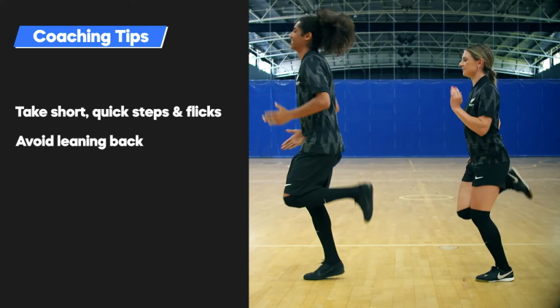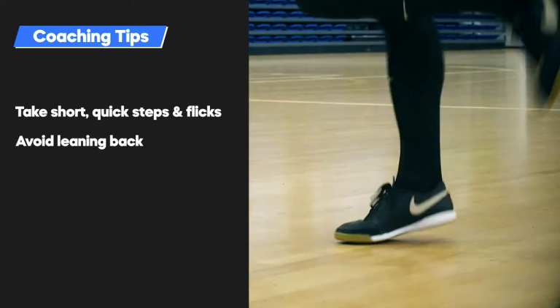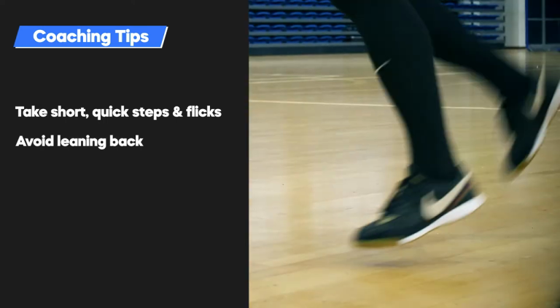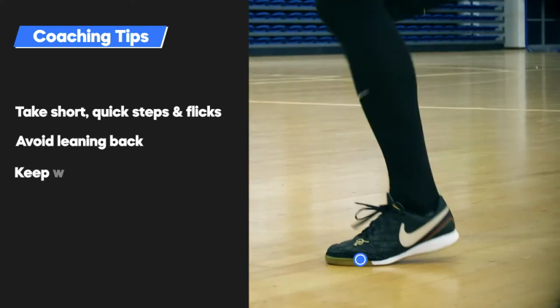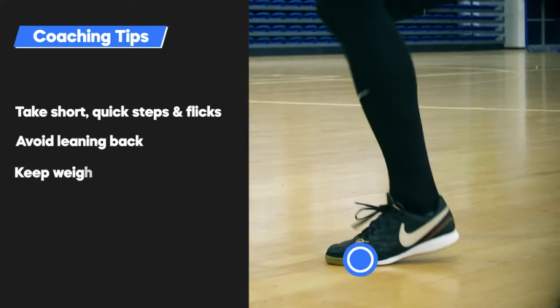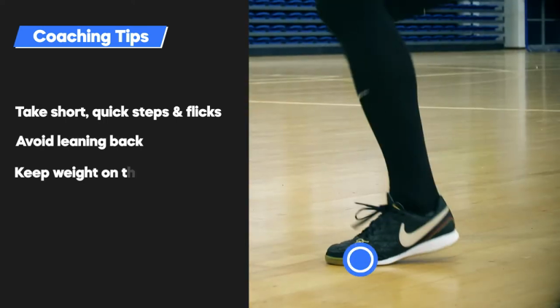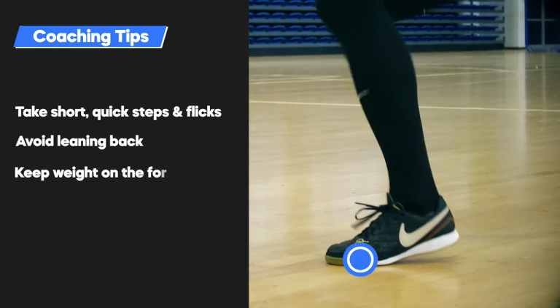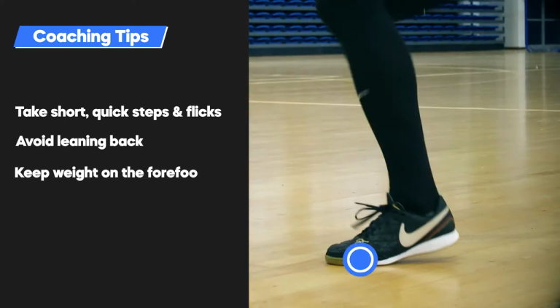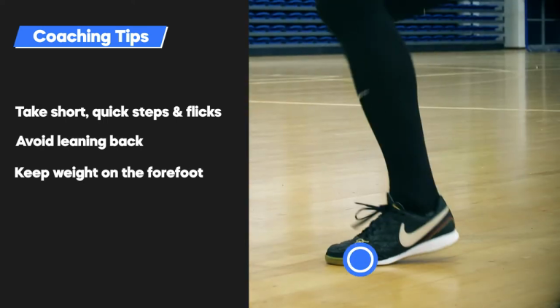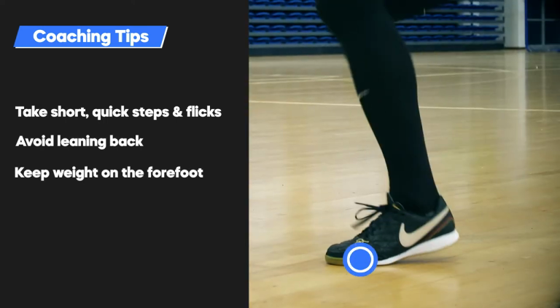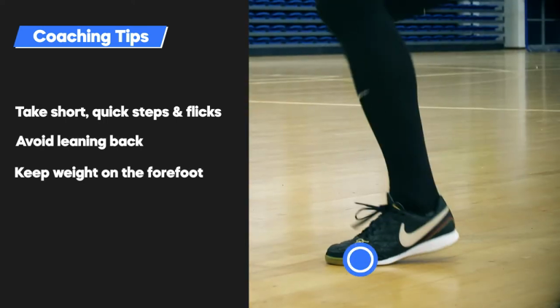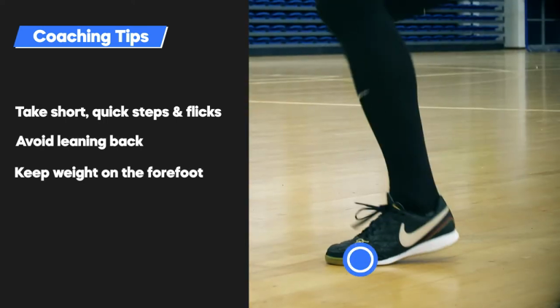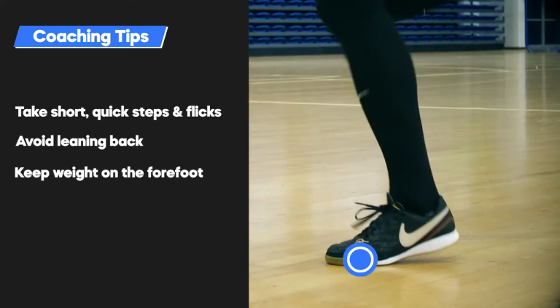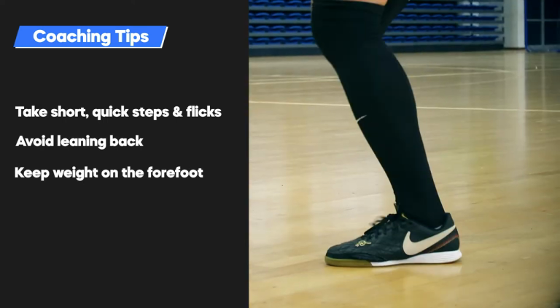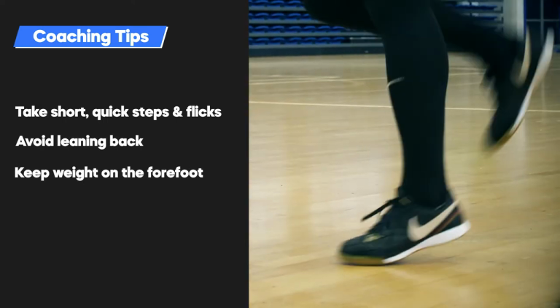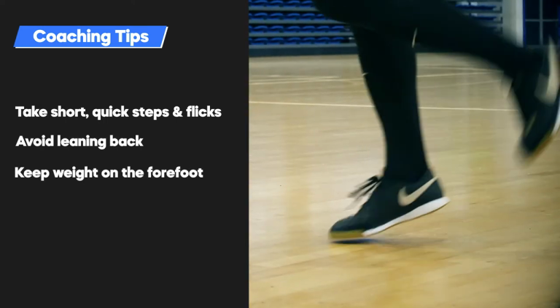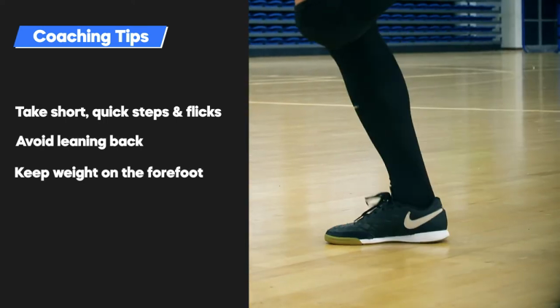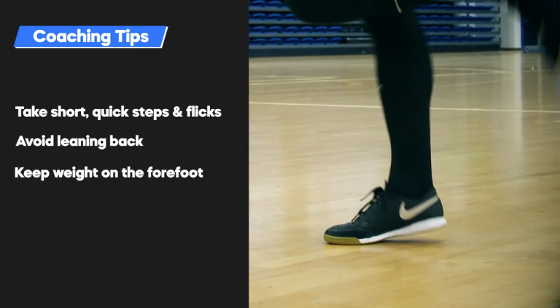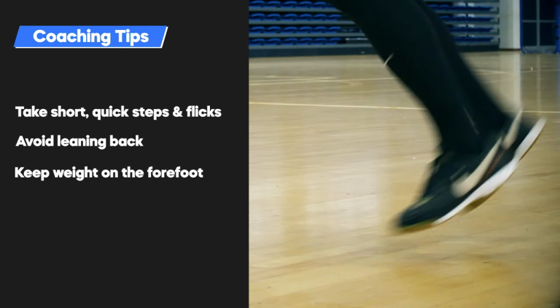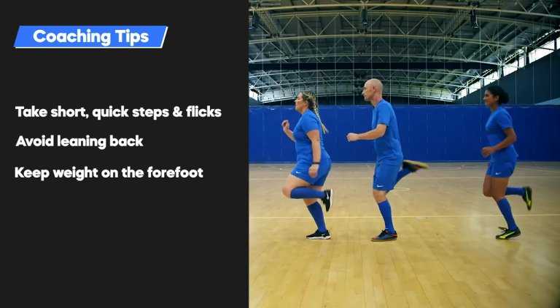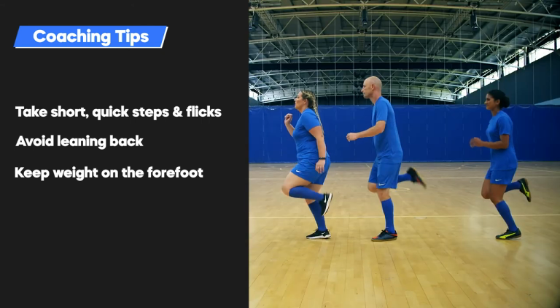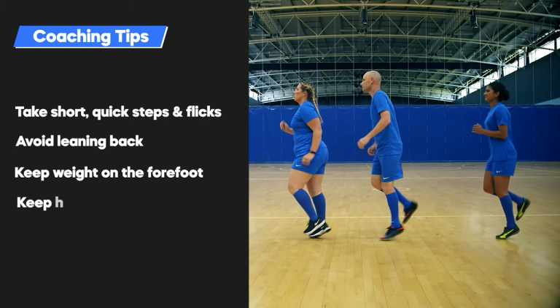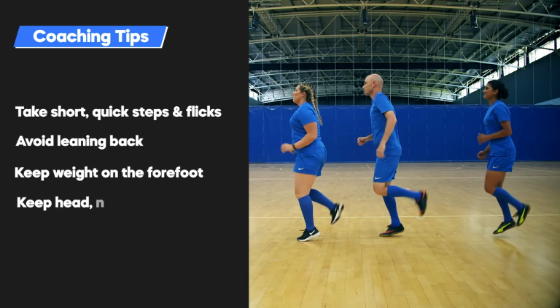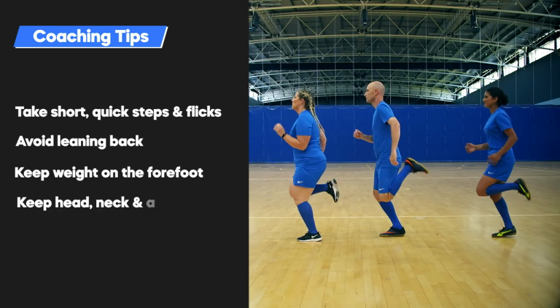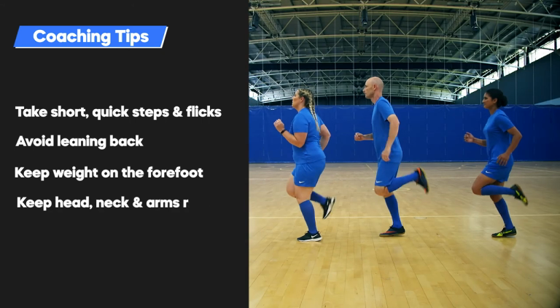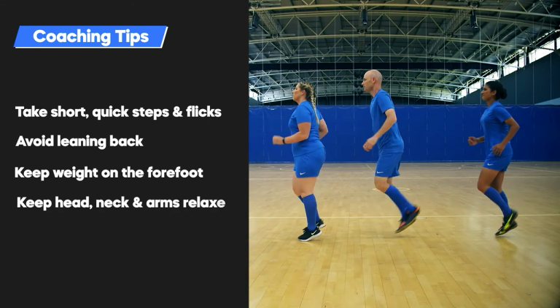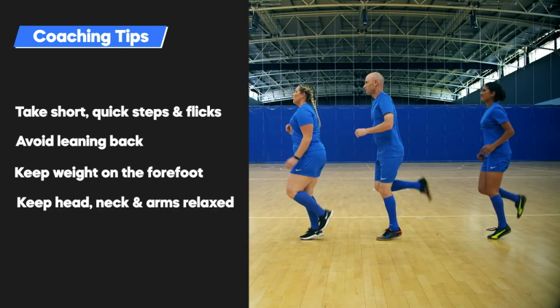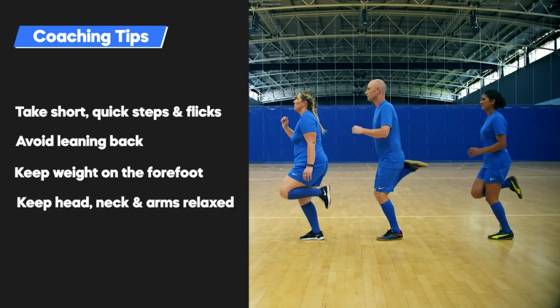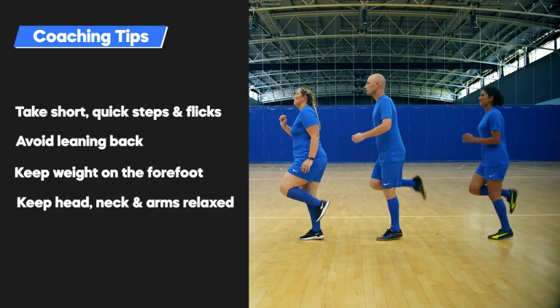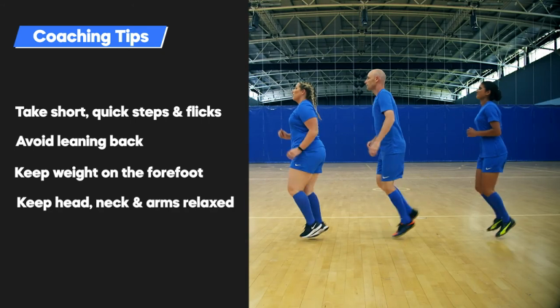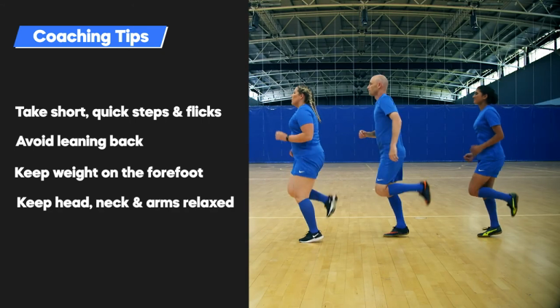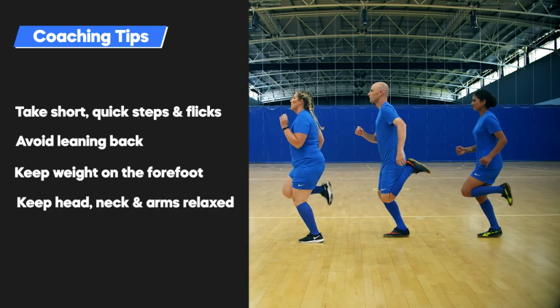Weight should remain on the forefoot throughout the movement. Keep head, neck and arms relaxed throughout.